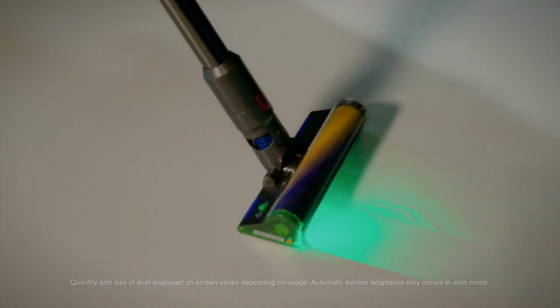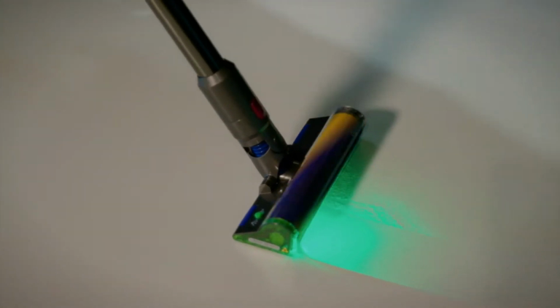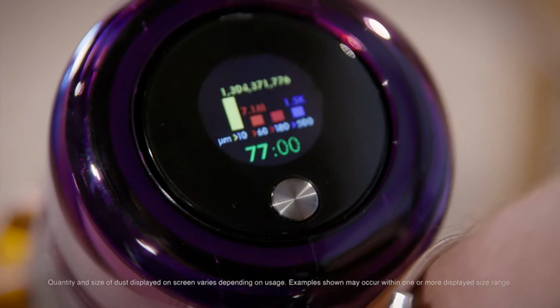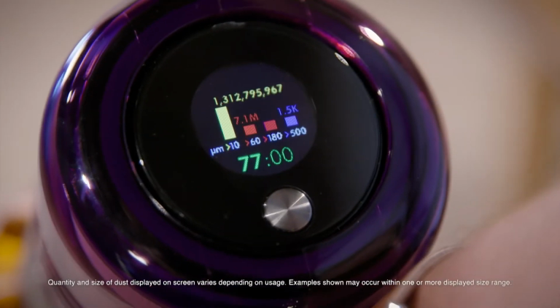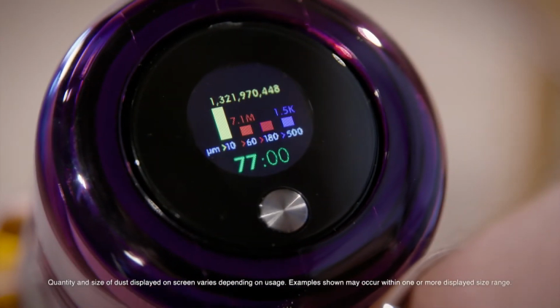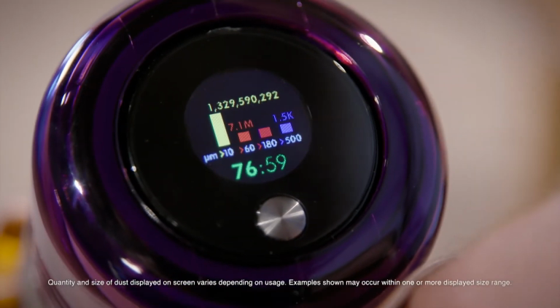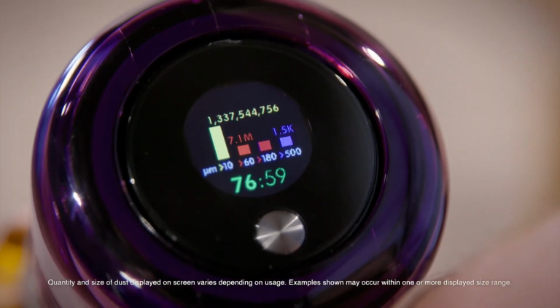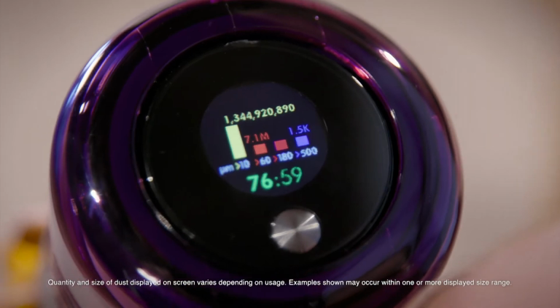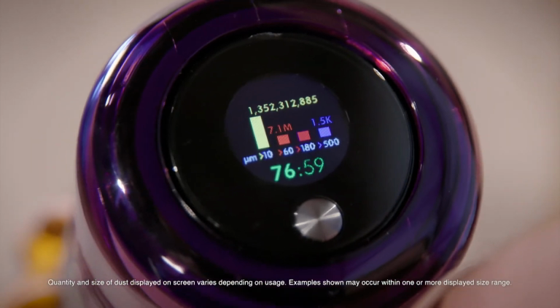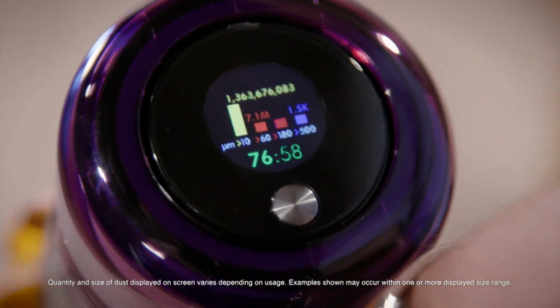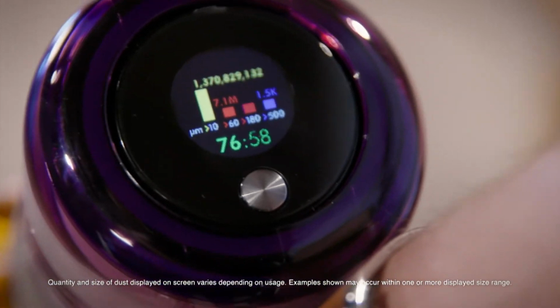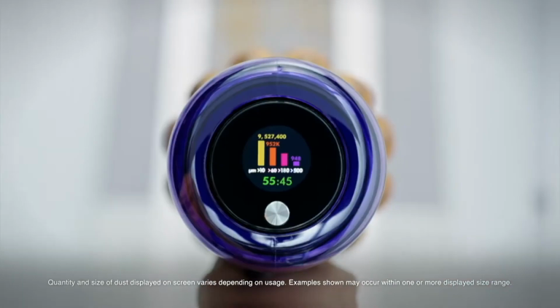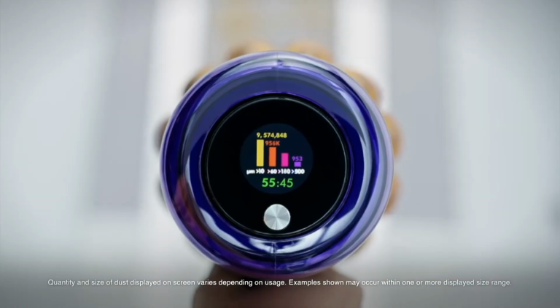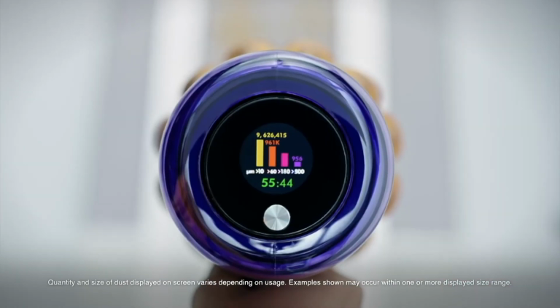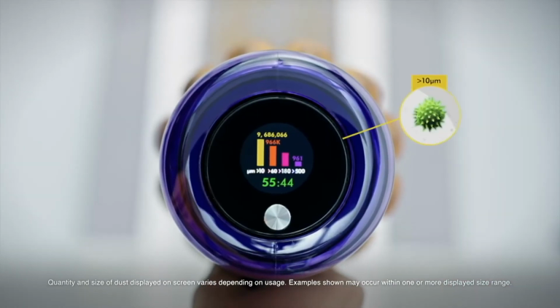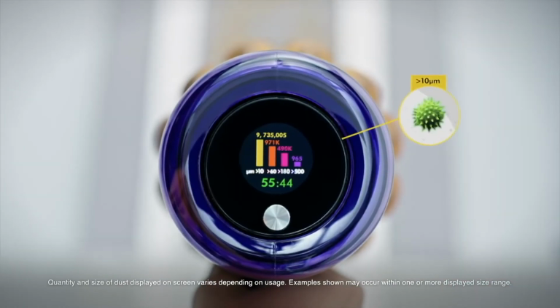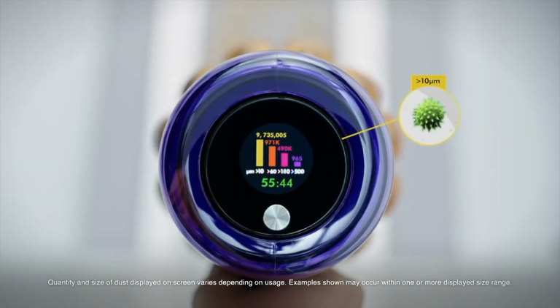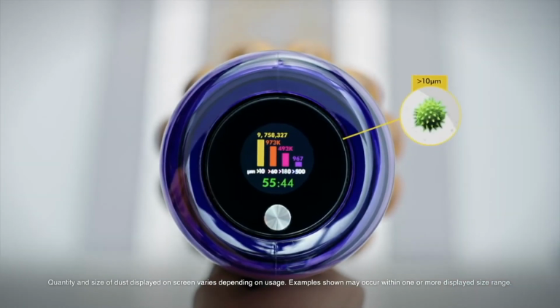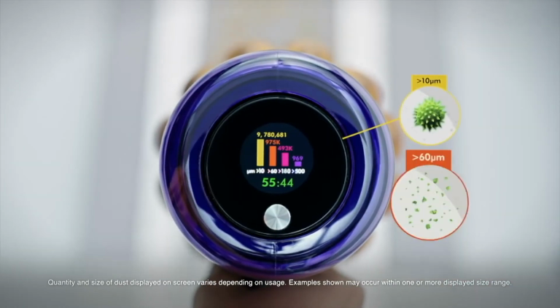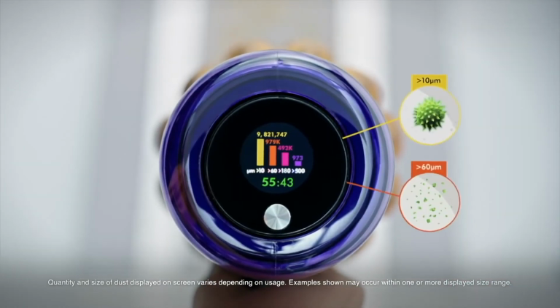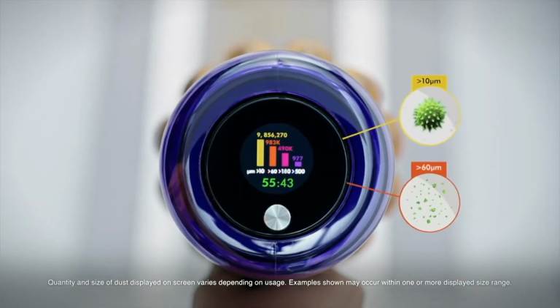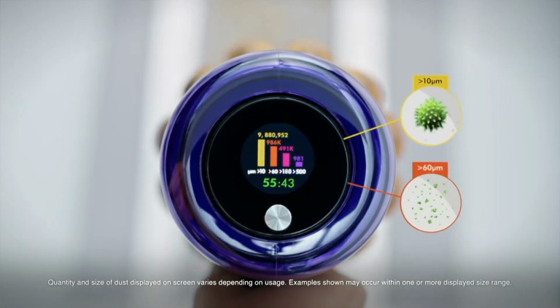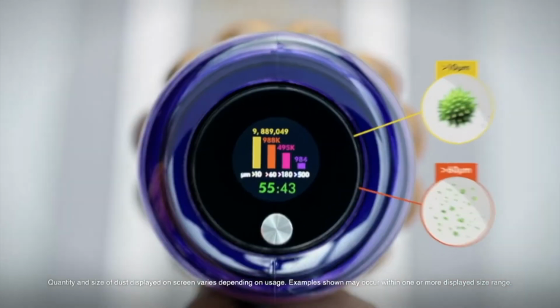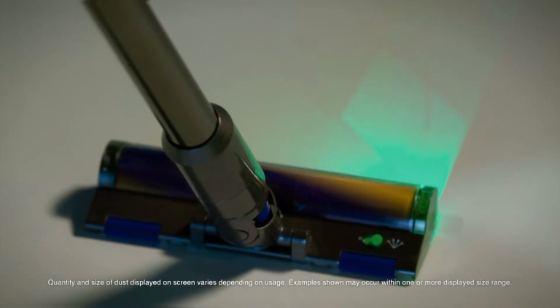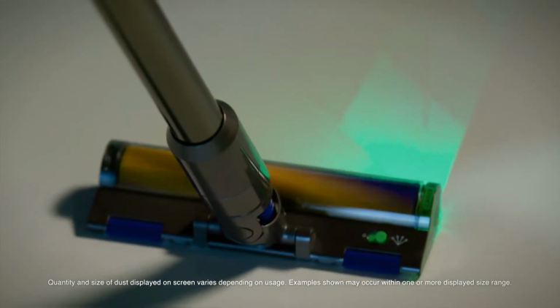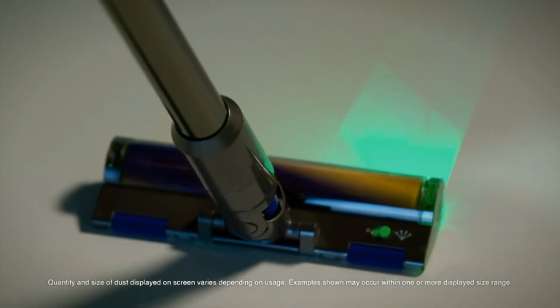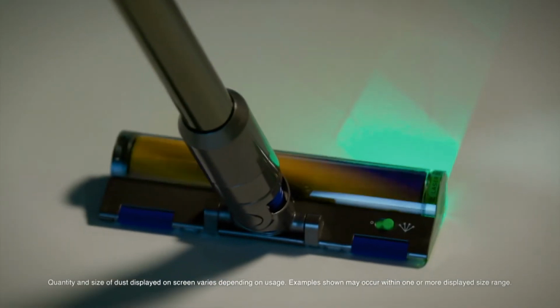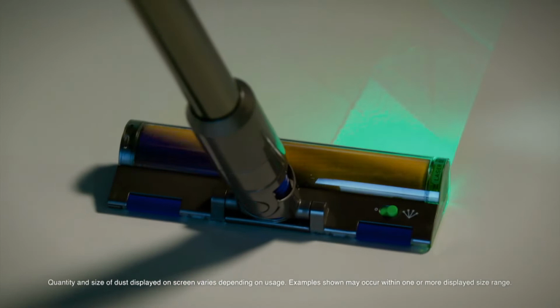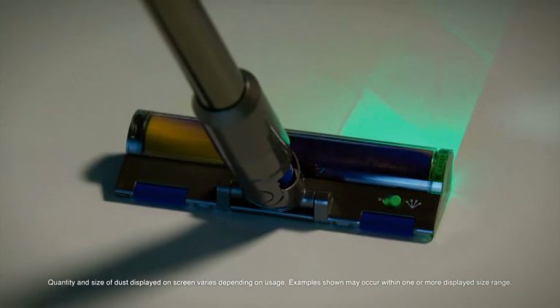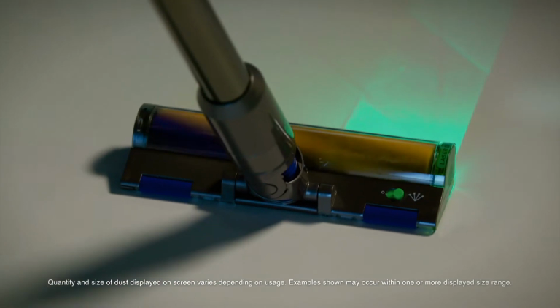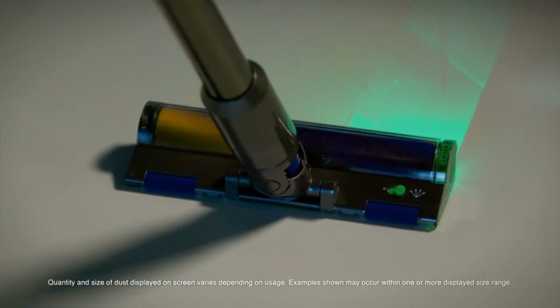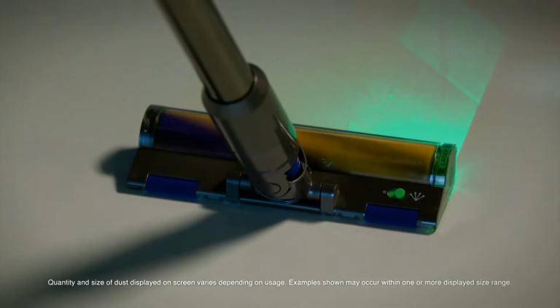The LCD screen on the back of the machine shows what's been sucked up, displaying real-time scientific proof of a deep clean.